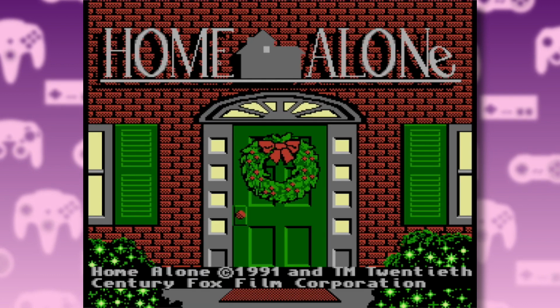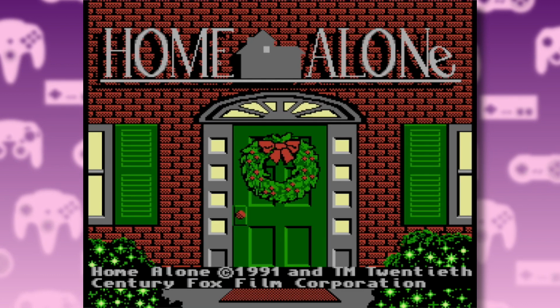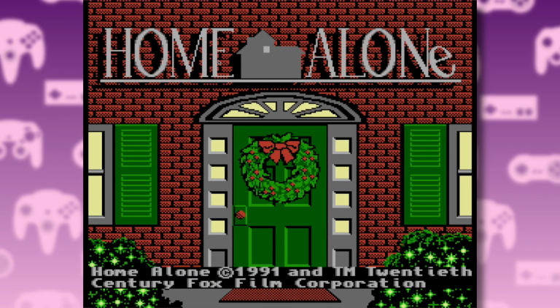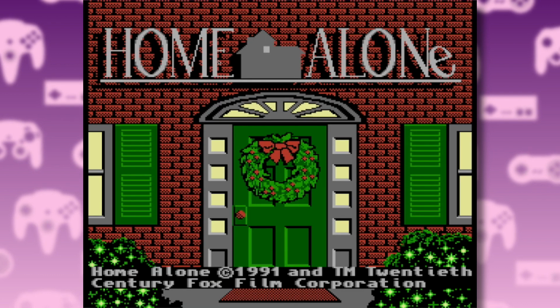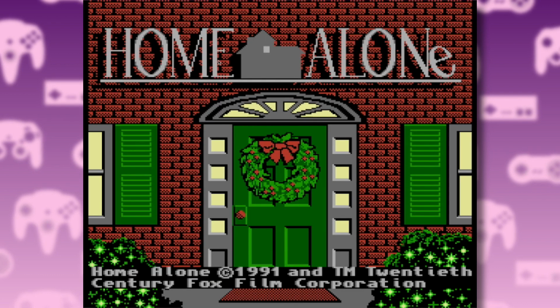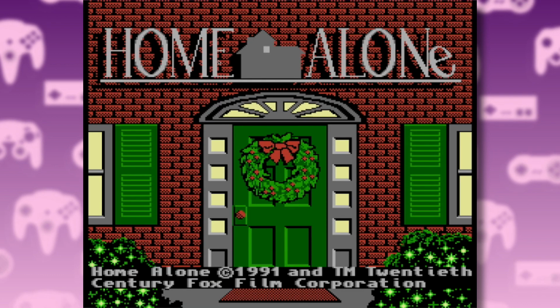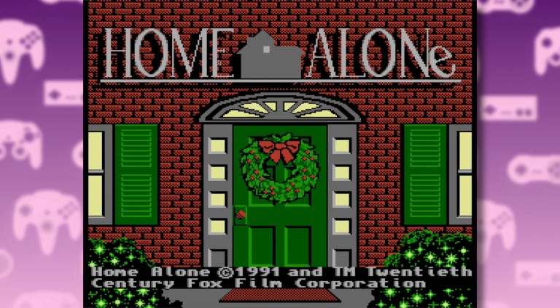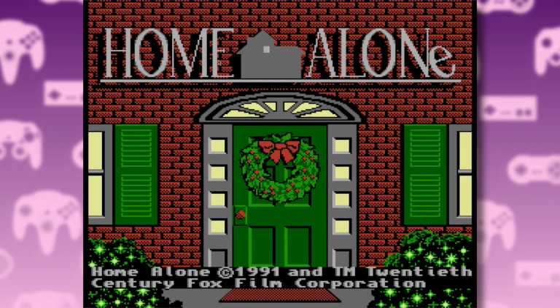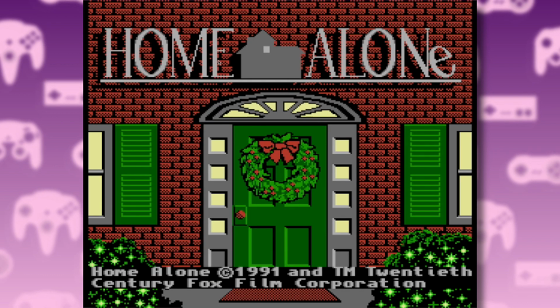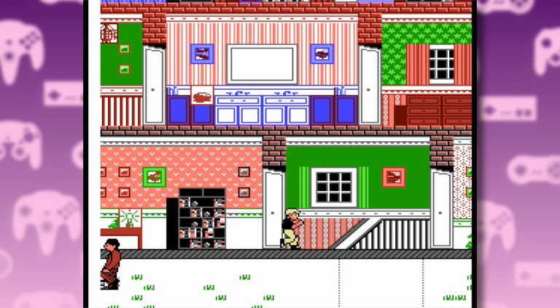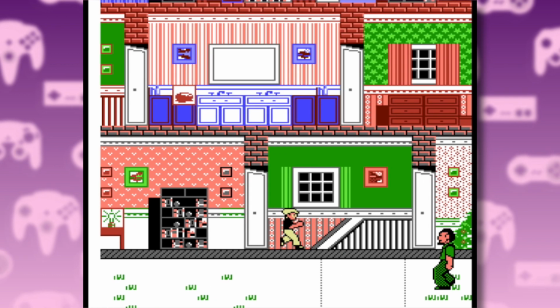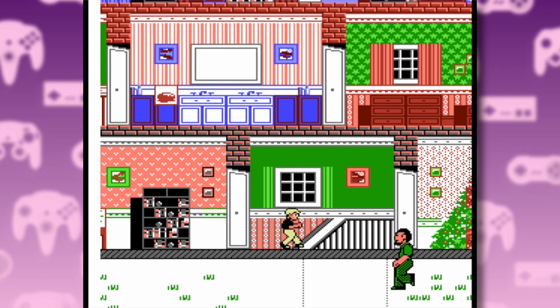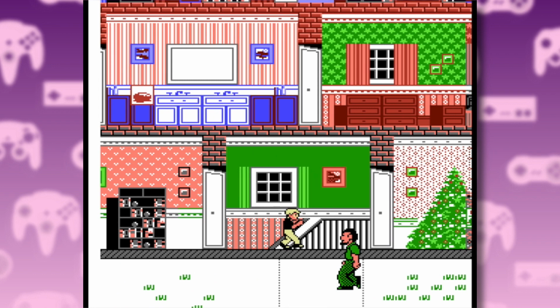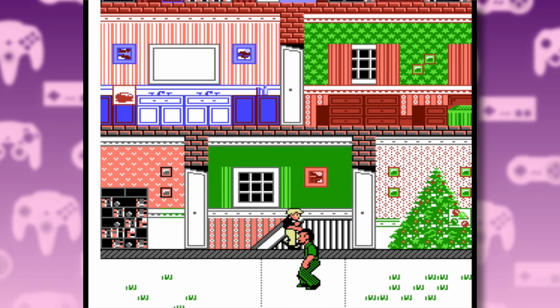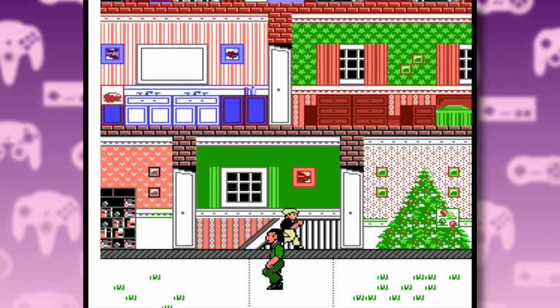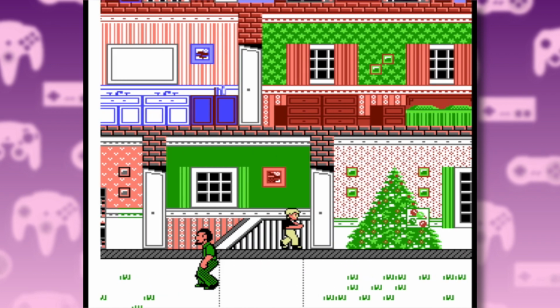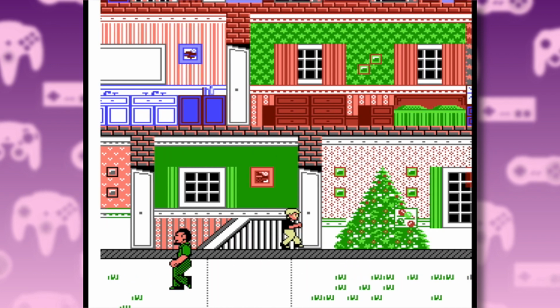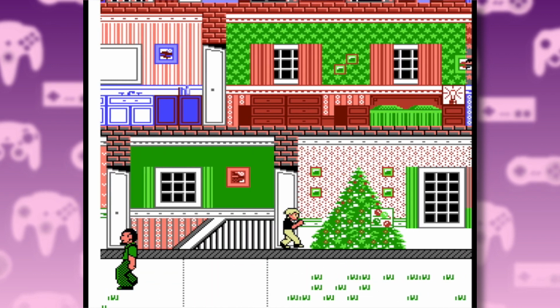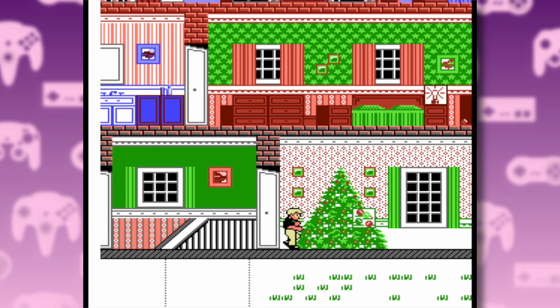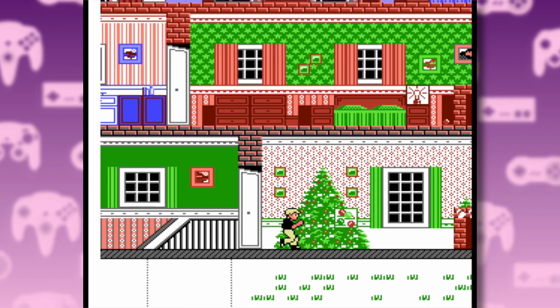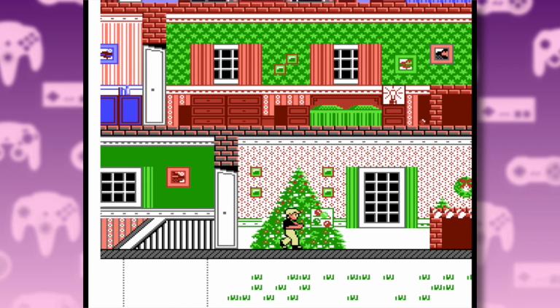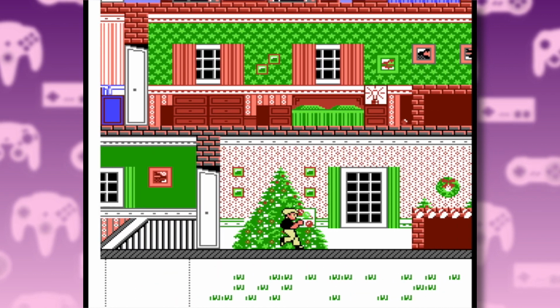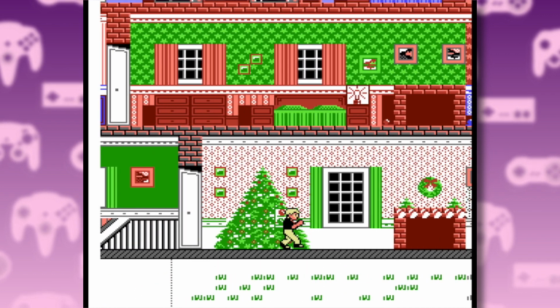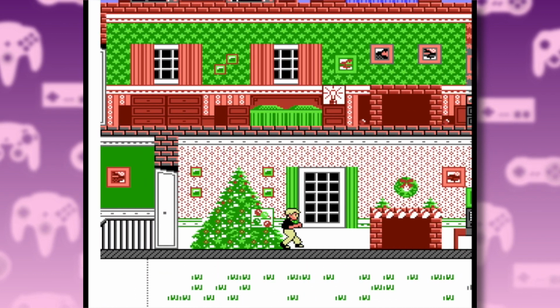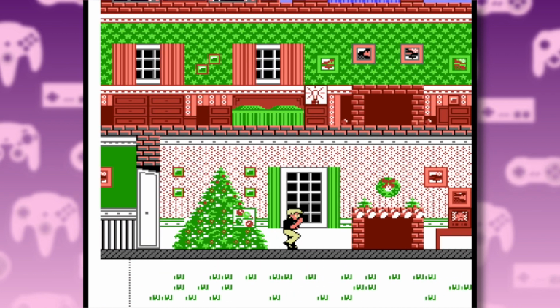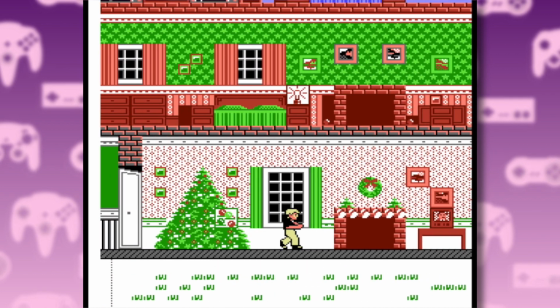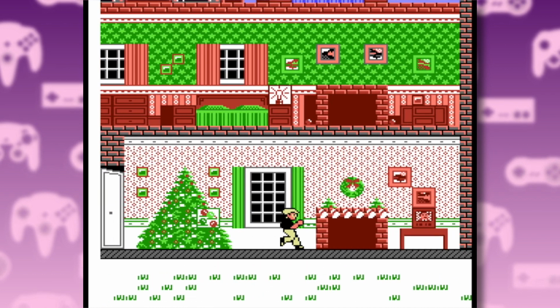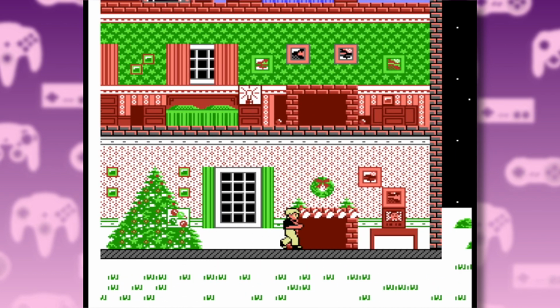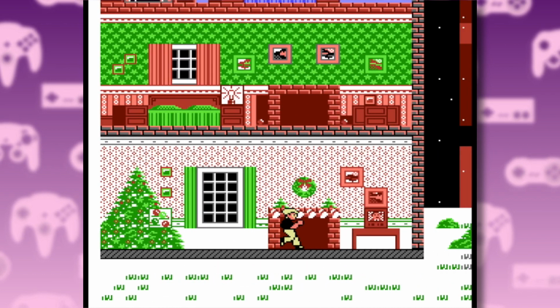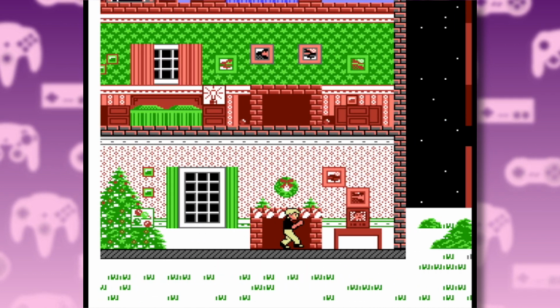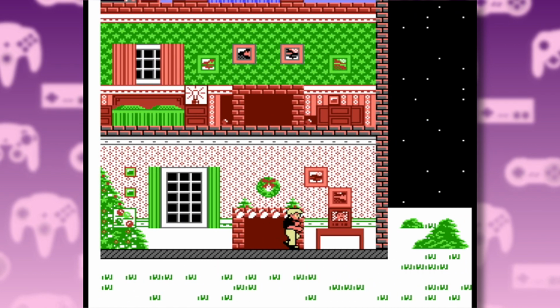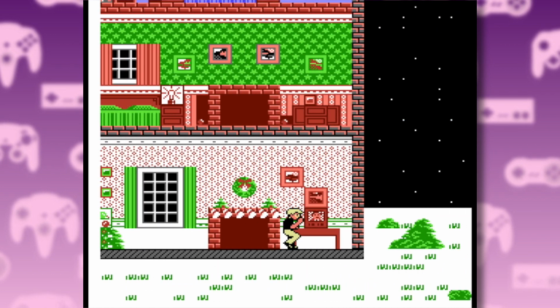Next we have the NES version. Here we are. Look at the way Kevin walks — this boy's got a groove in his step.